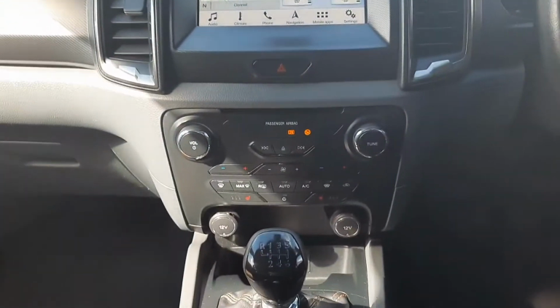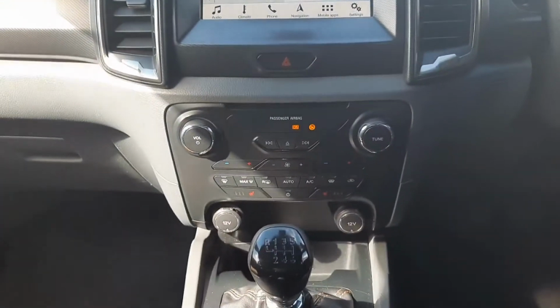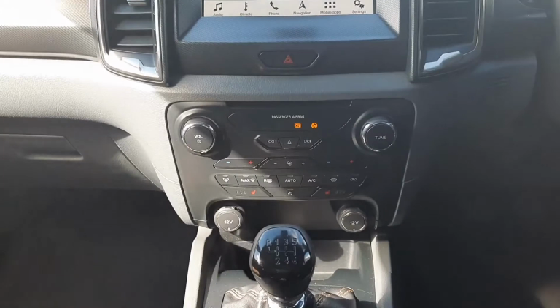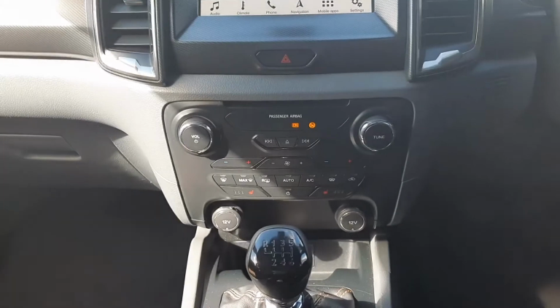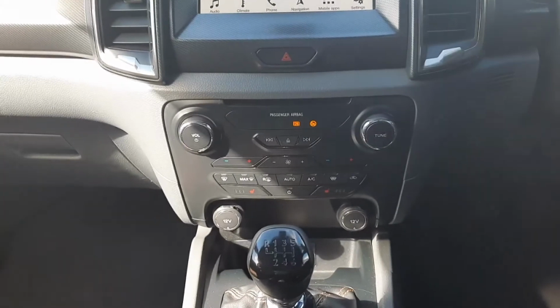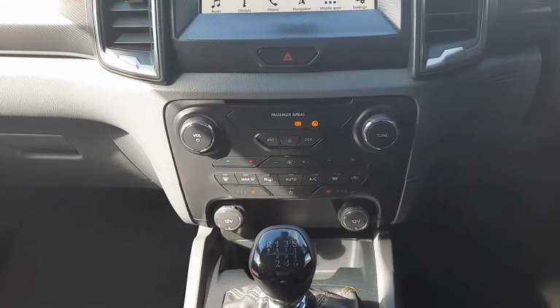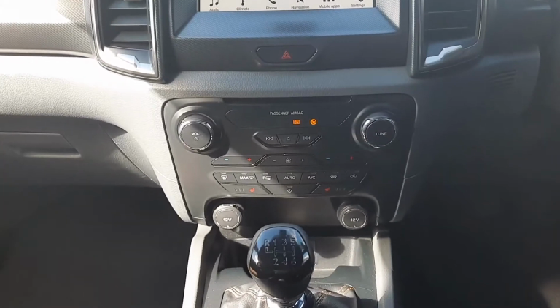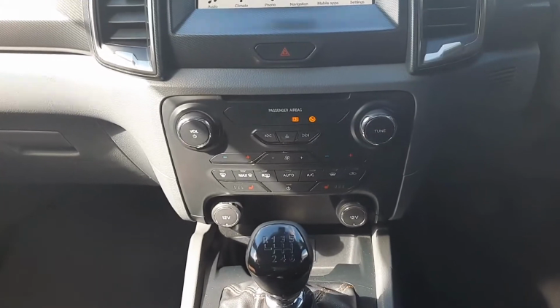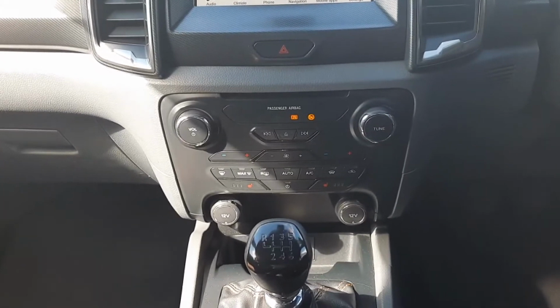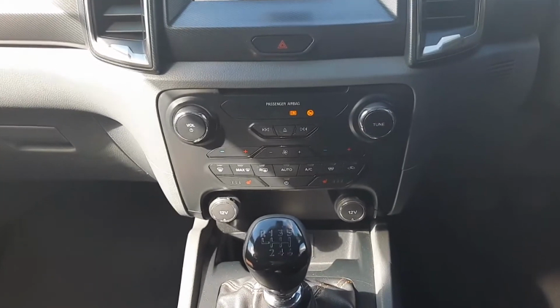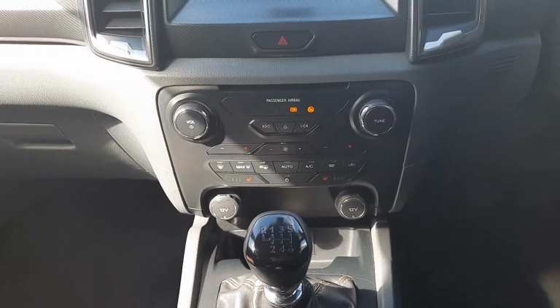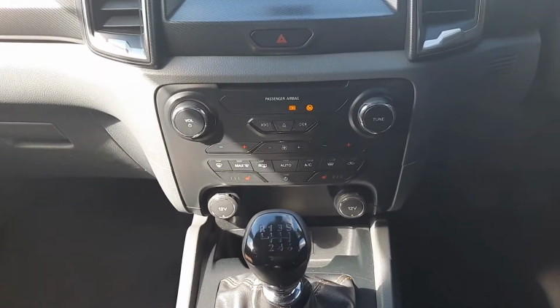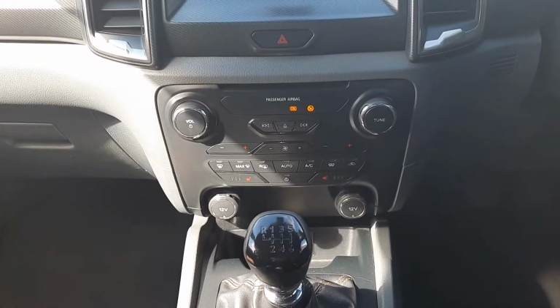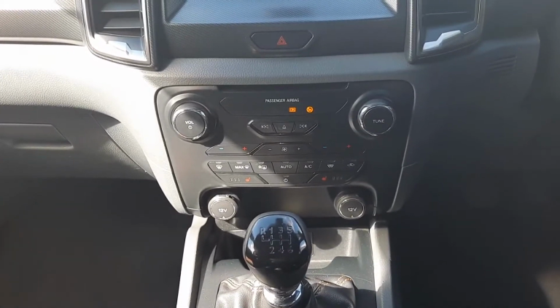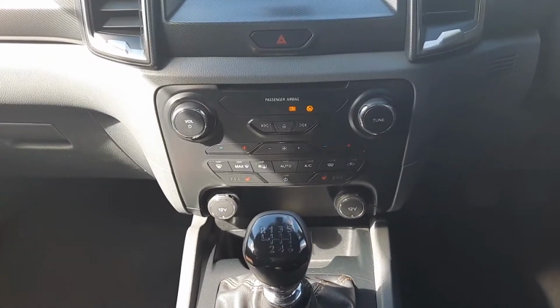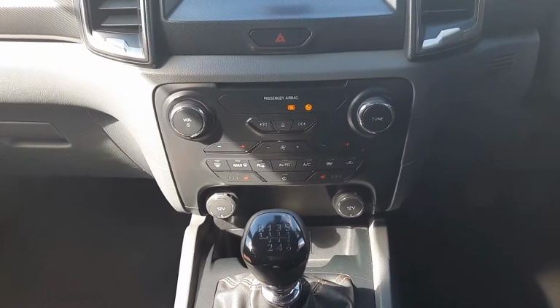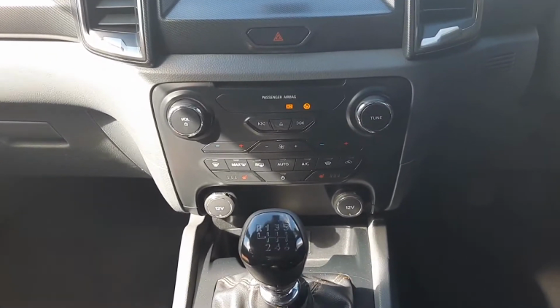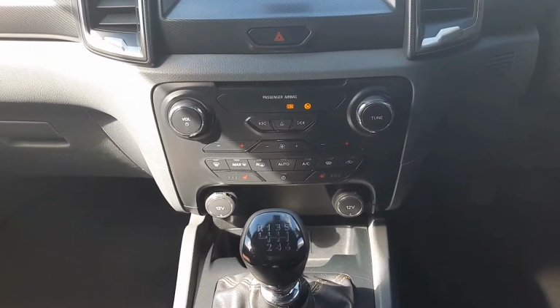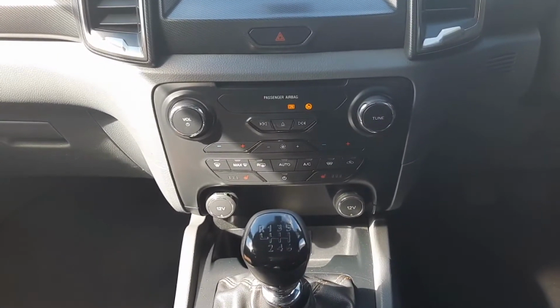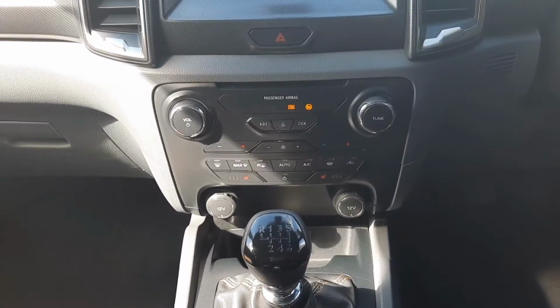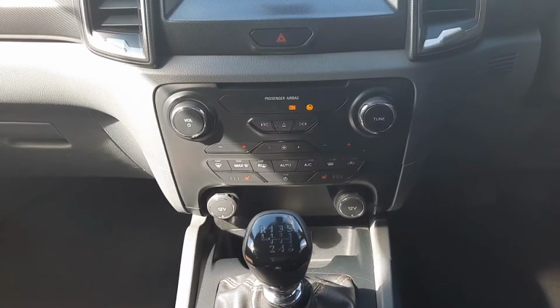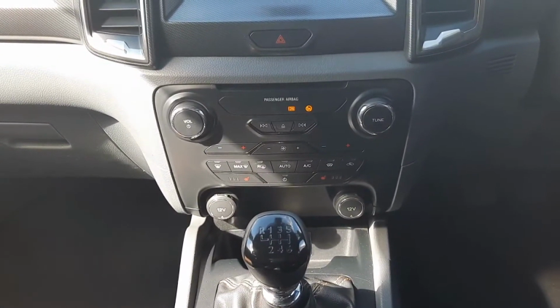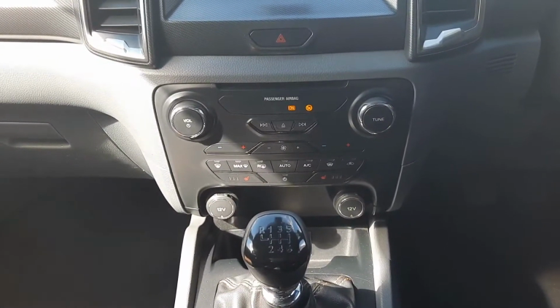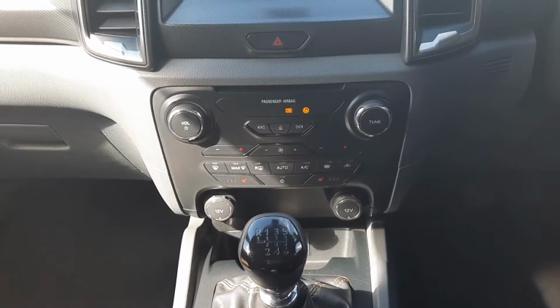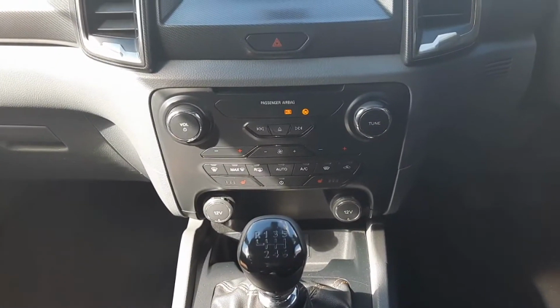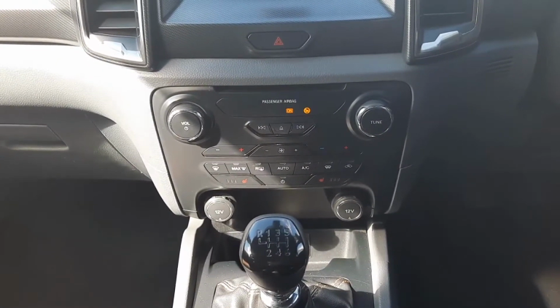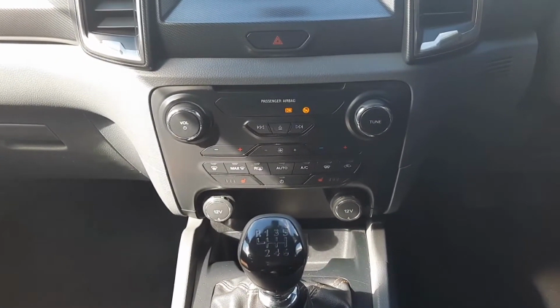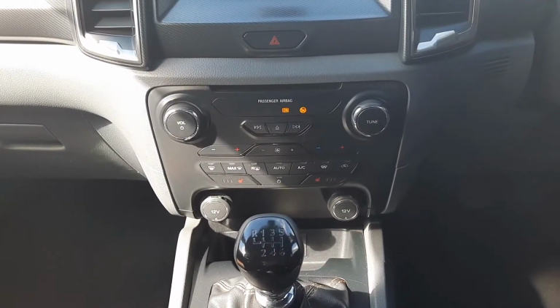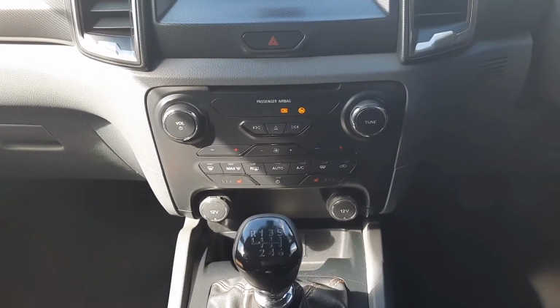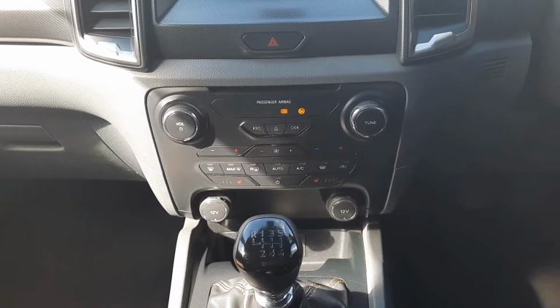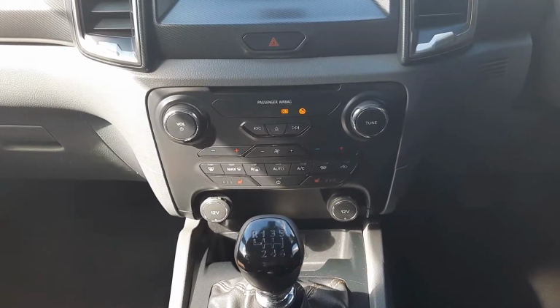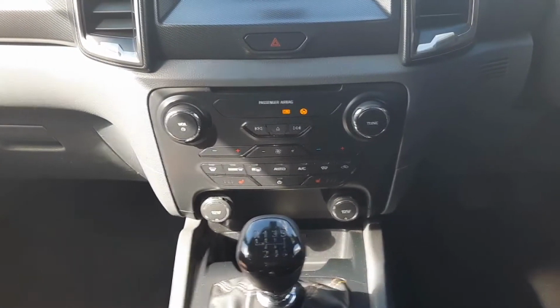Down here we have our heated controls — dual zone climate control with air conditioning, heated windscreen and heated seats.